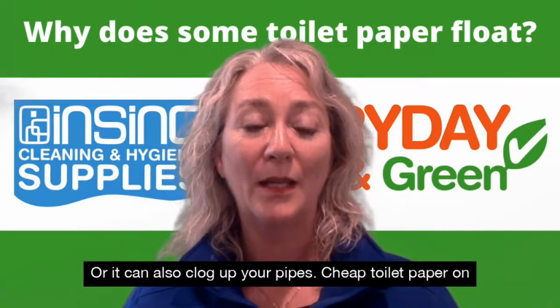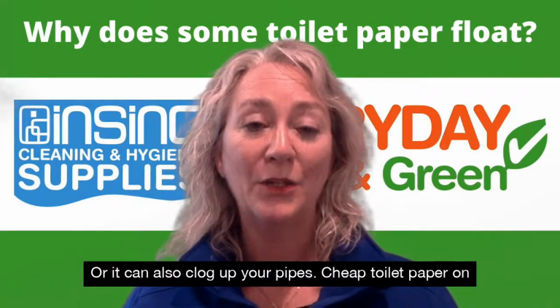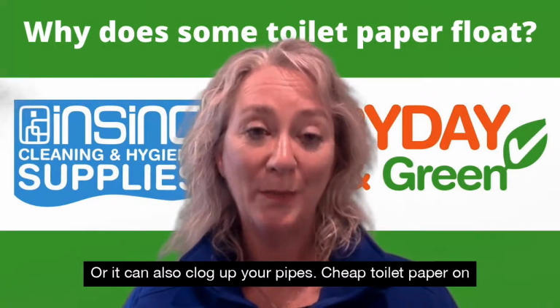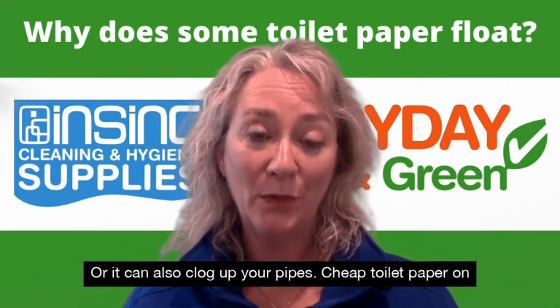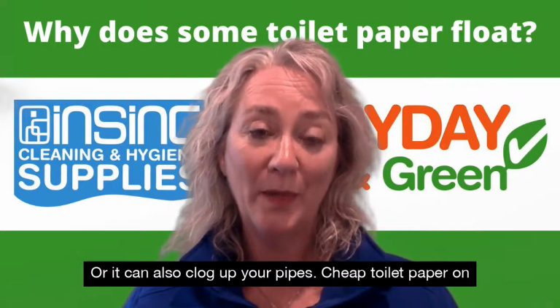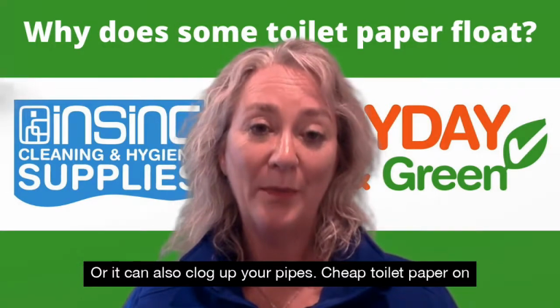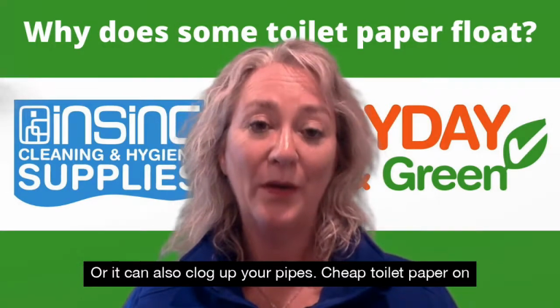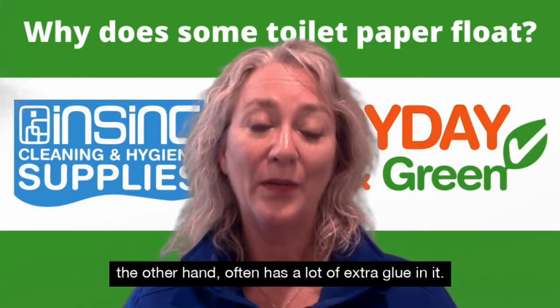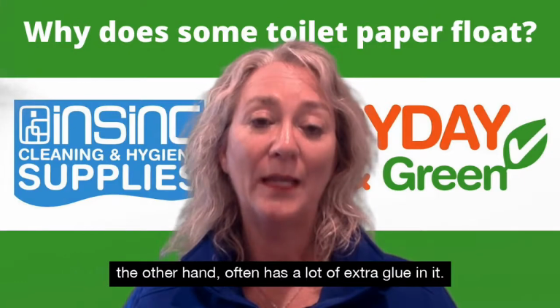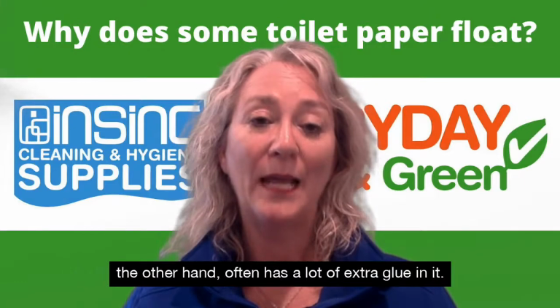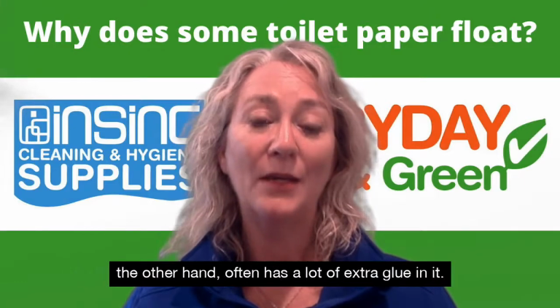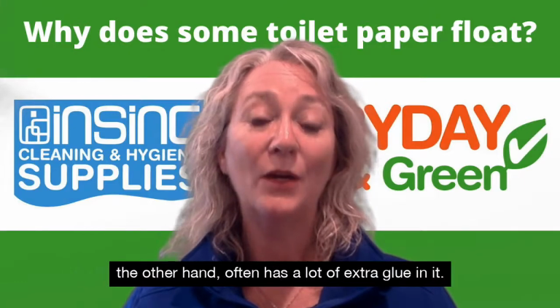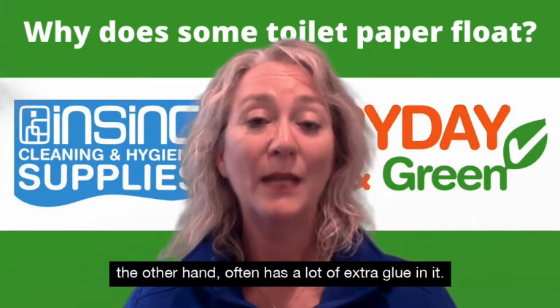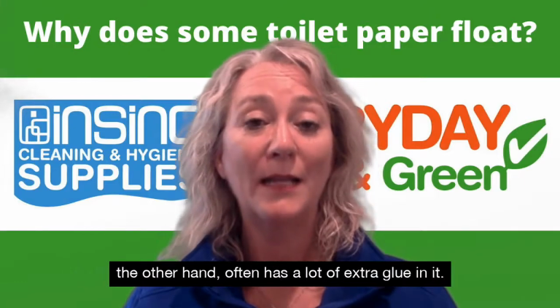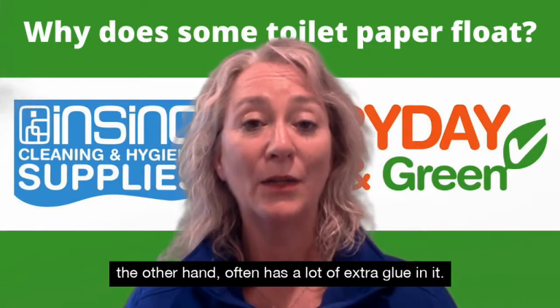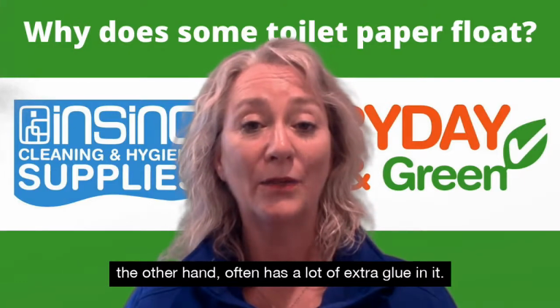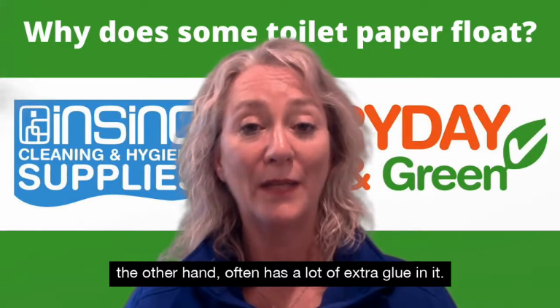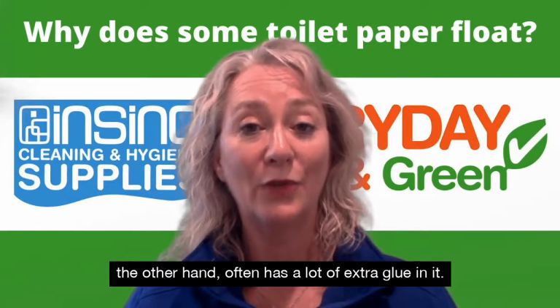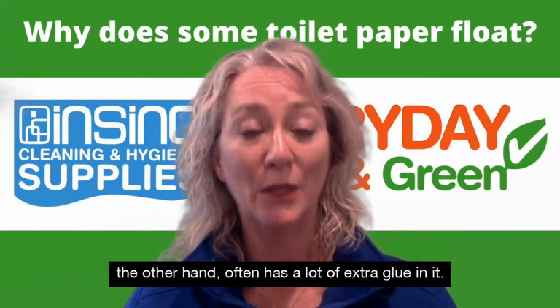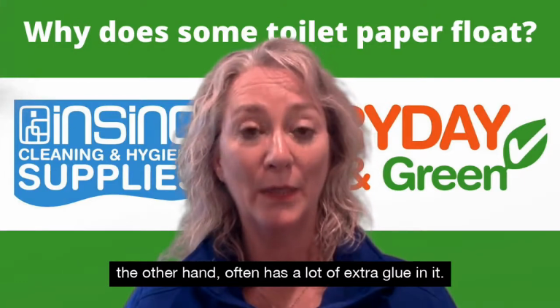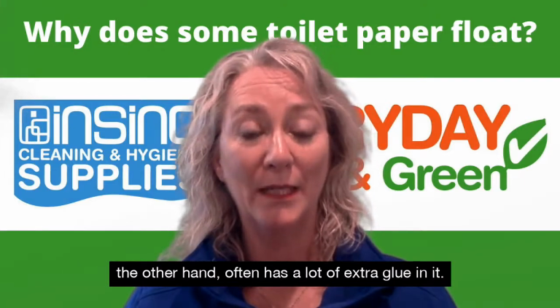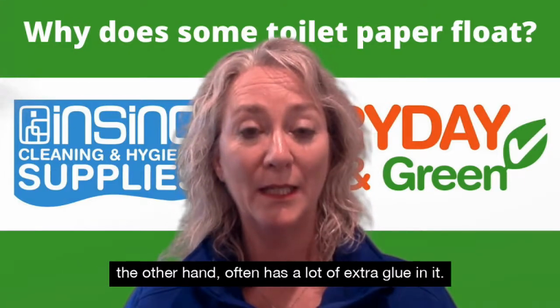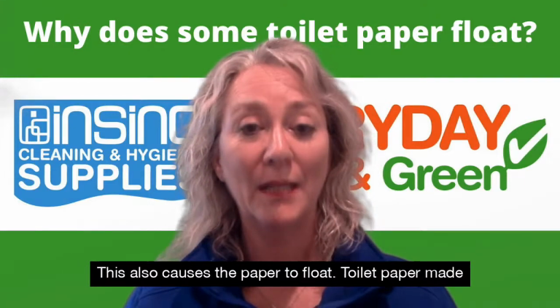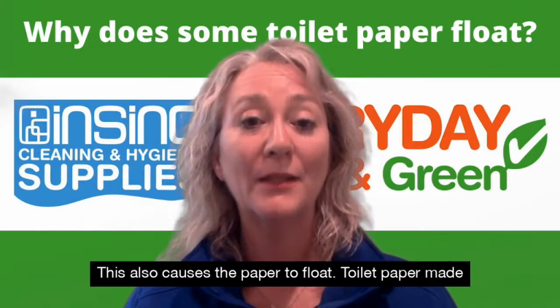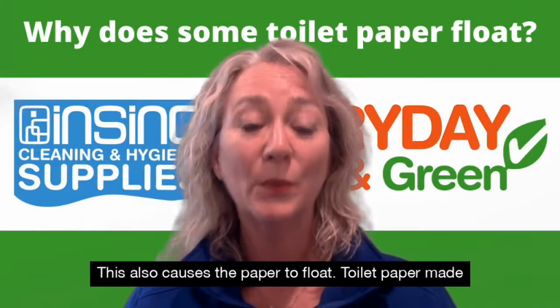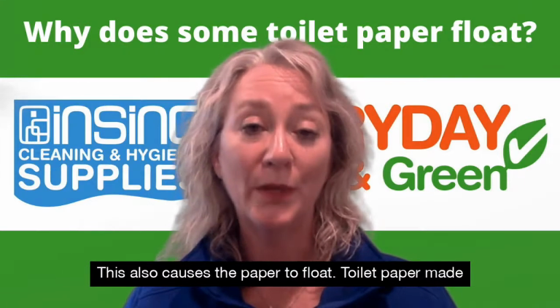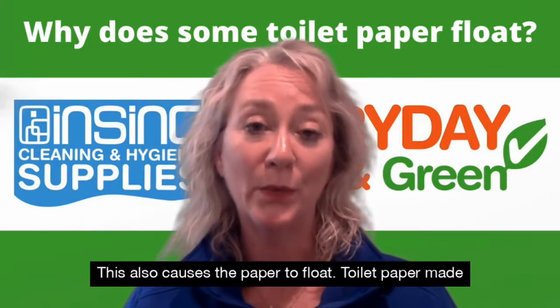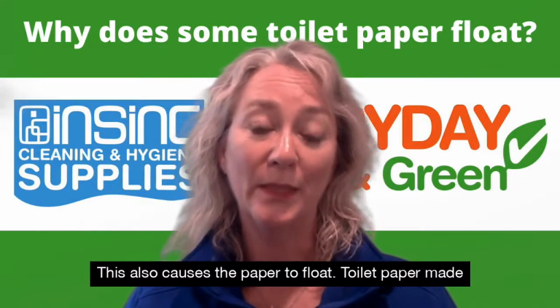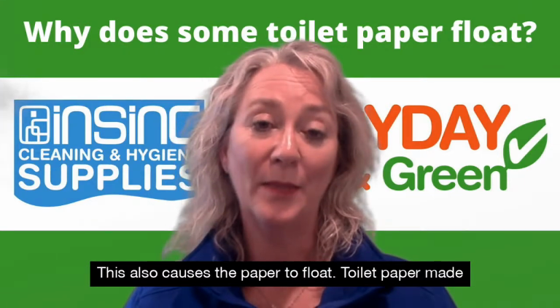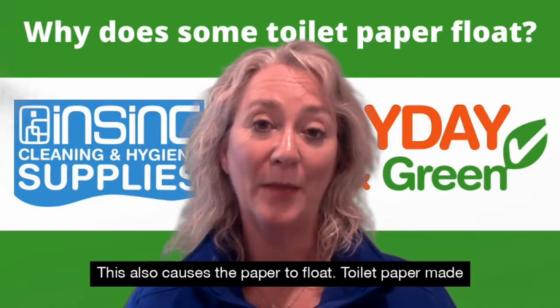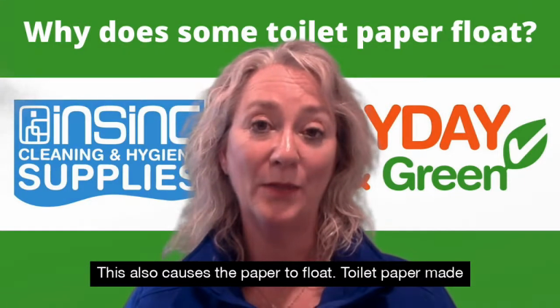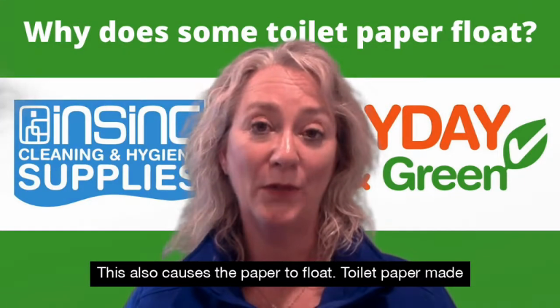Cheap toilet paper, on the other hand, often has a lot of extra glue in it. This also causes the paper to float.